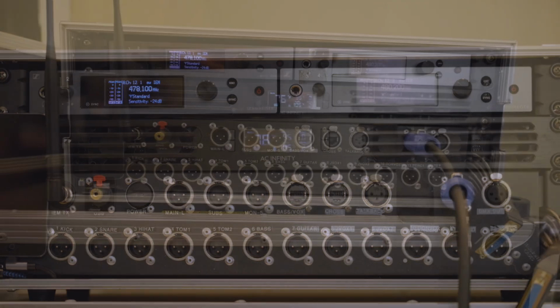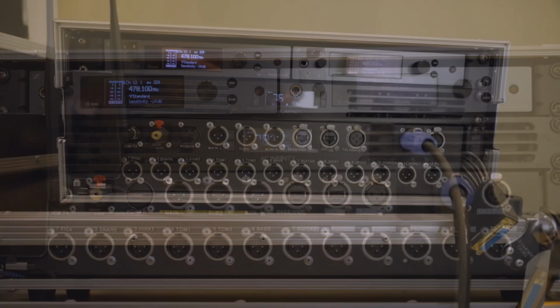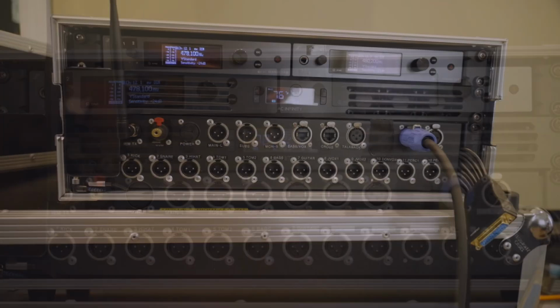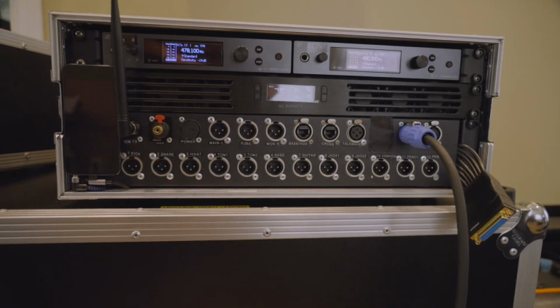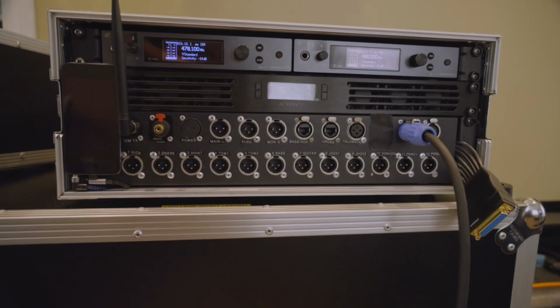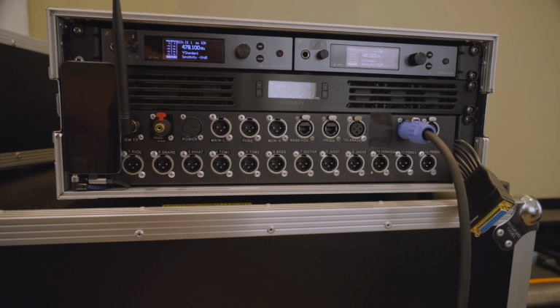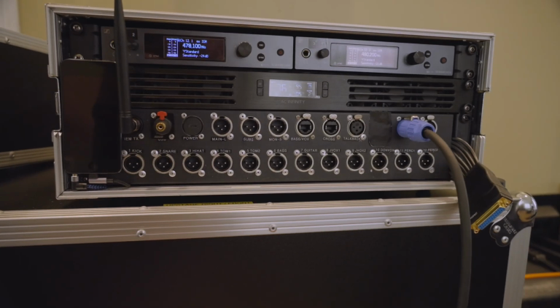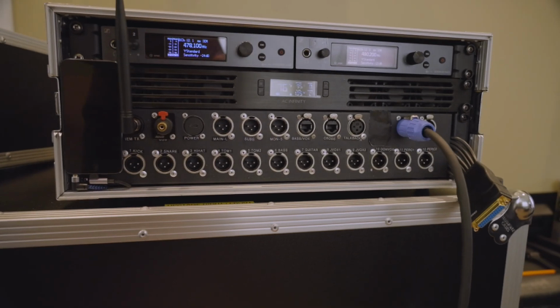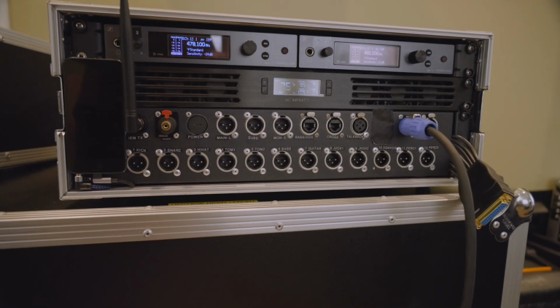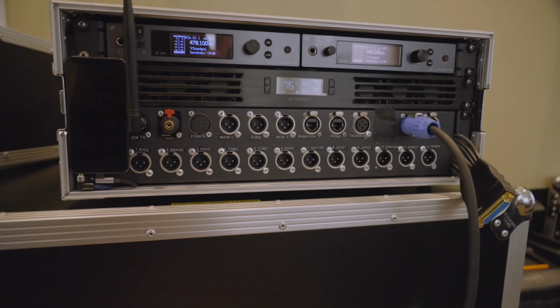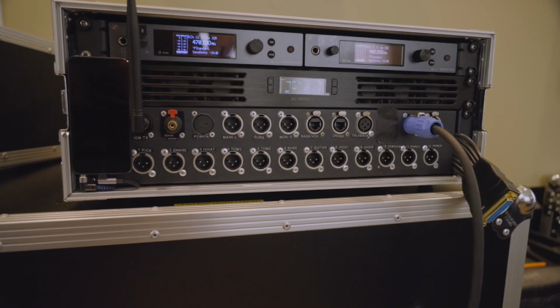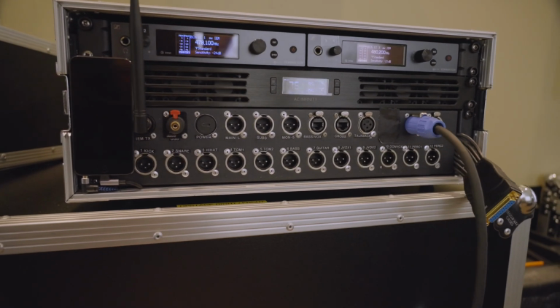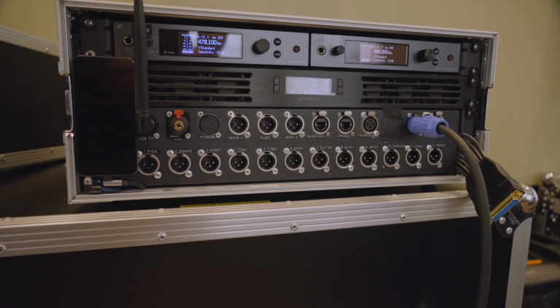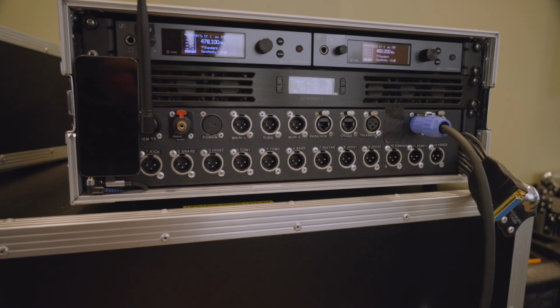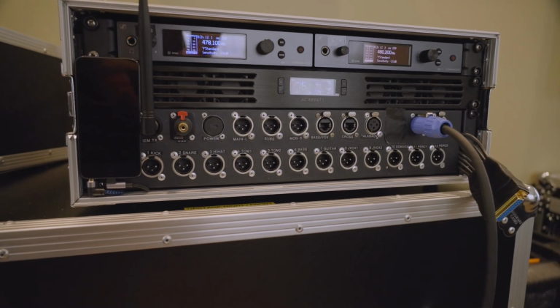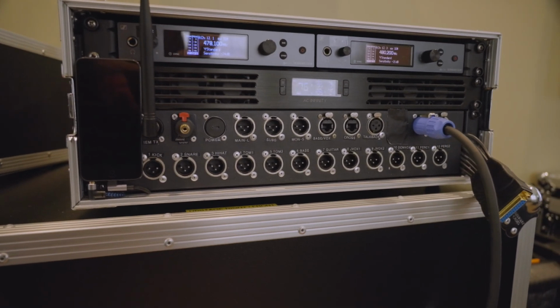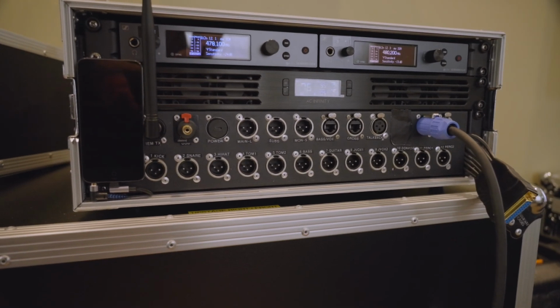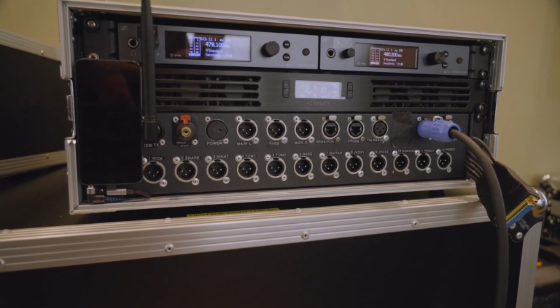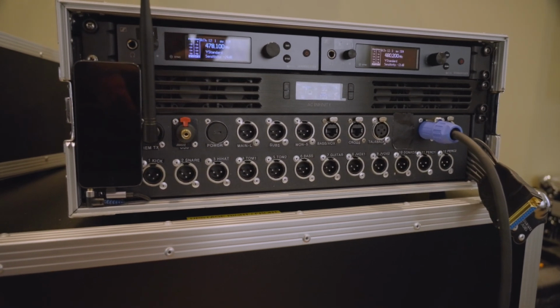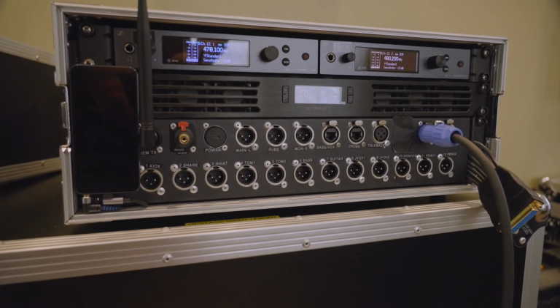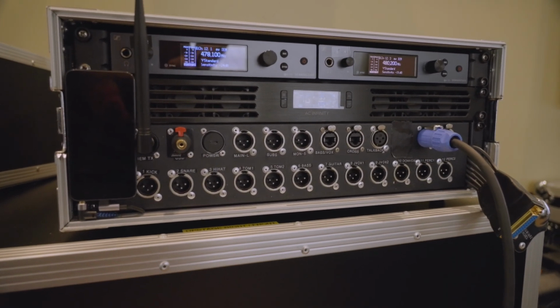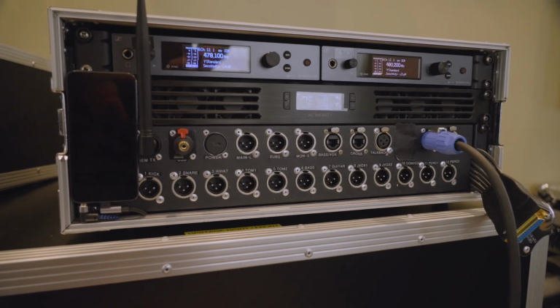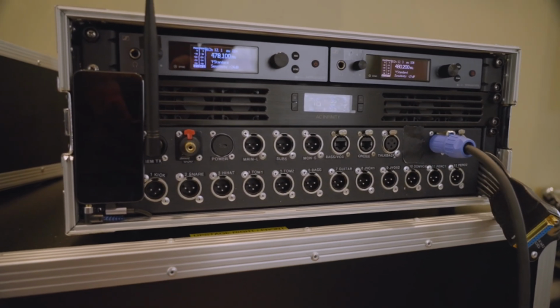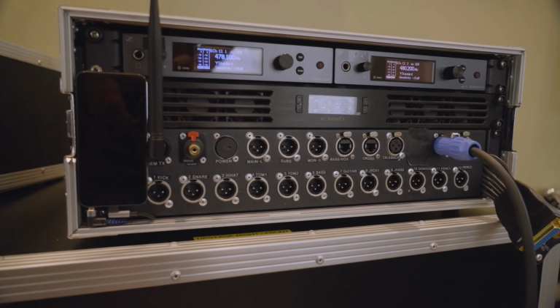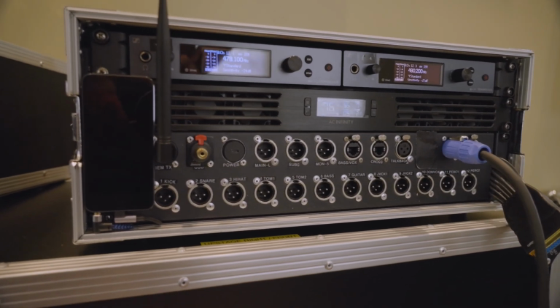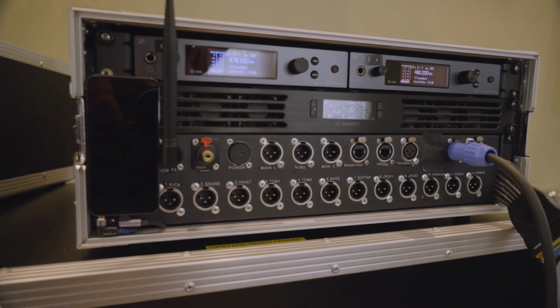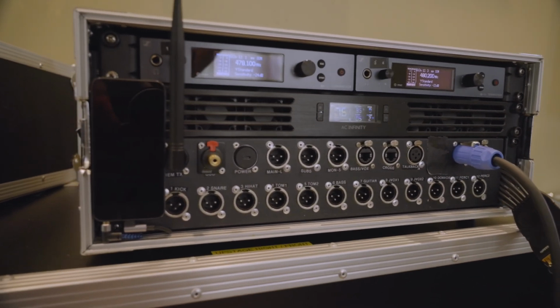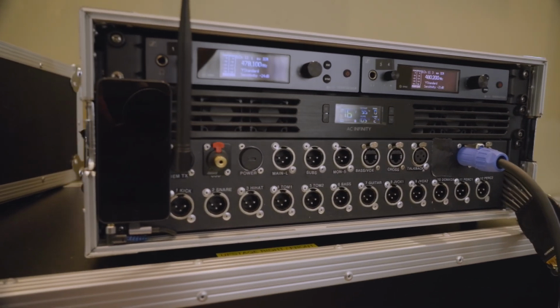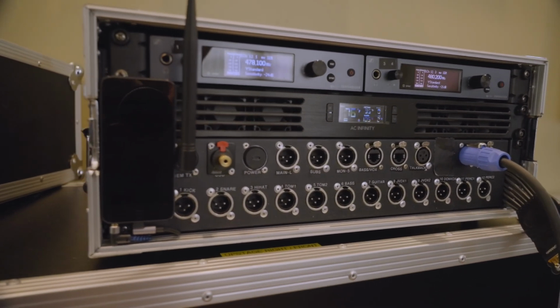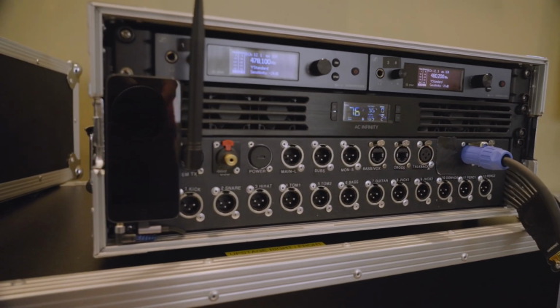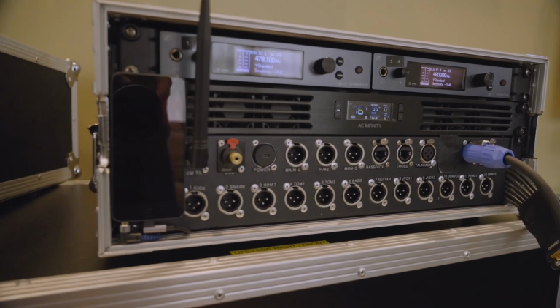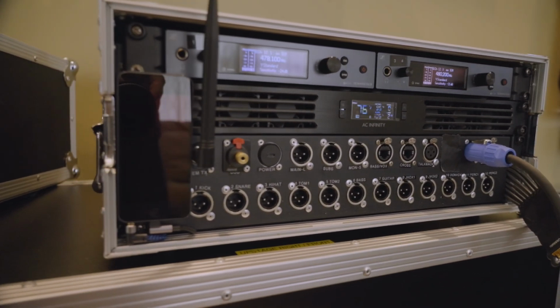That was a quick tour of our monitor split and rack. If you have any questions, feel free to reach out in the comments.